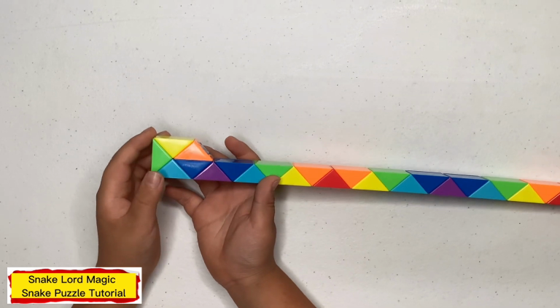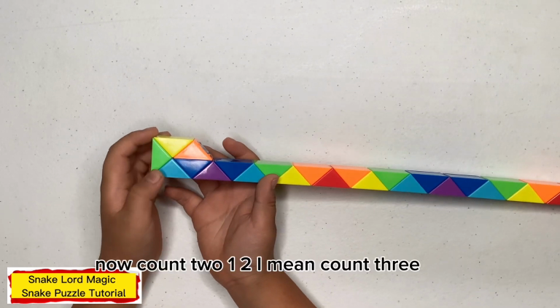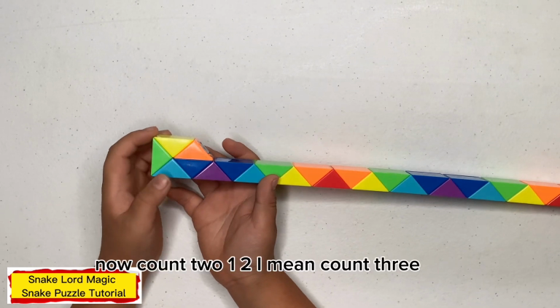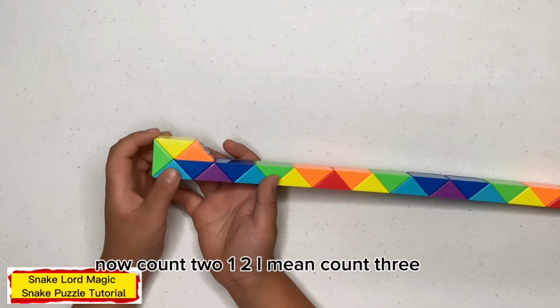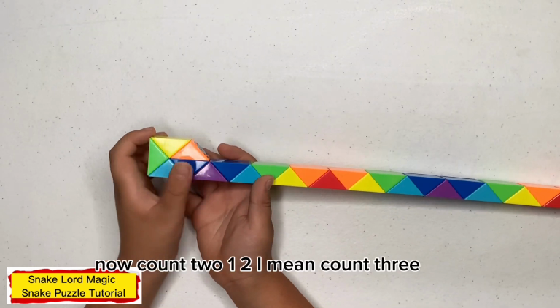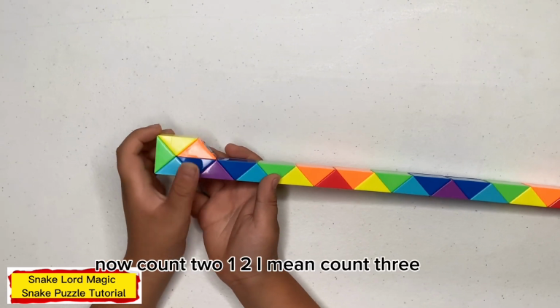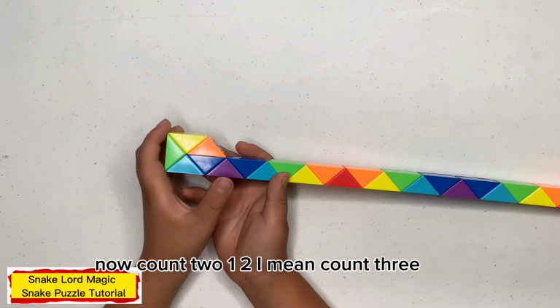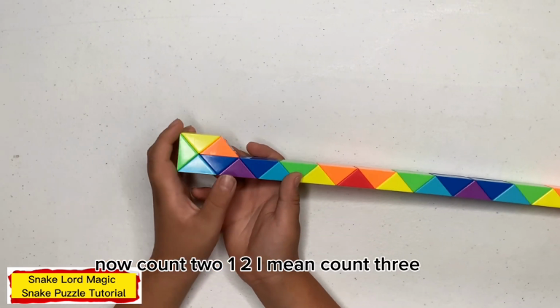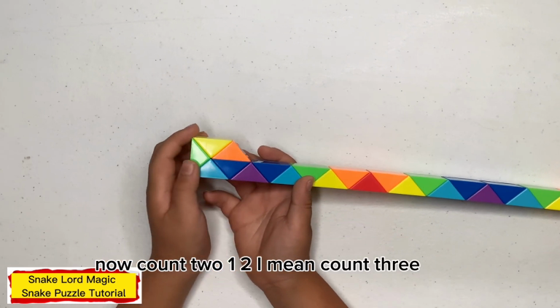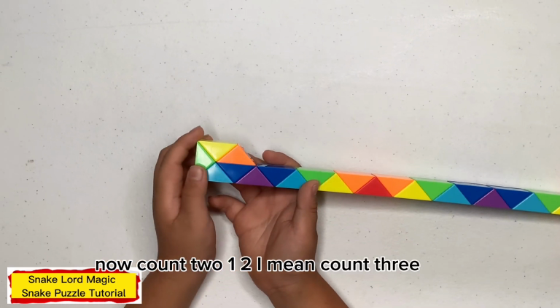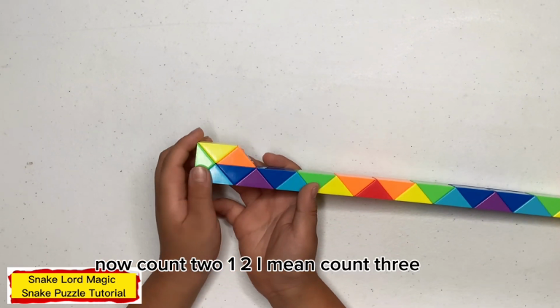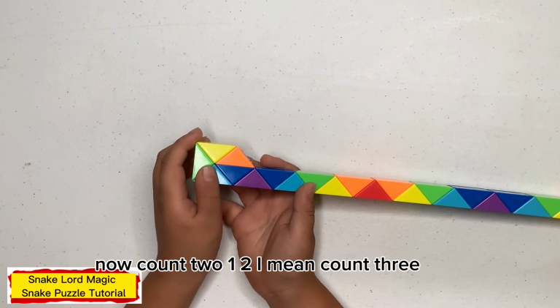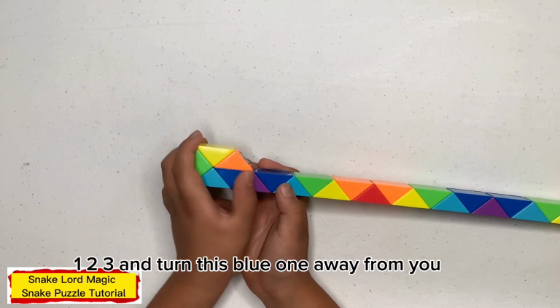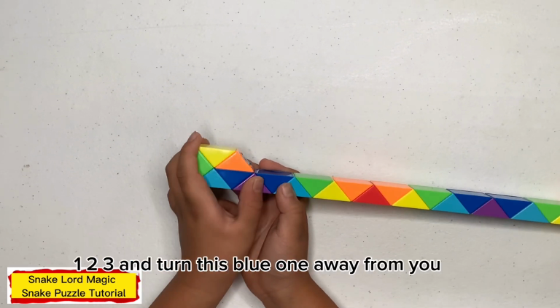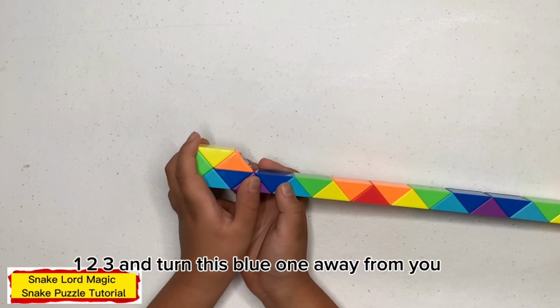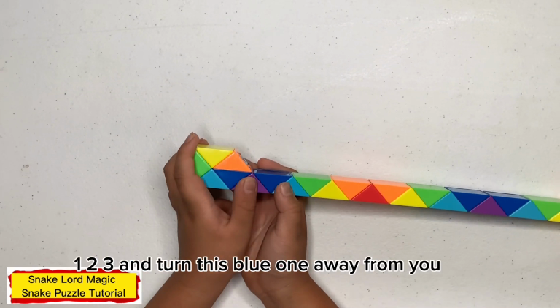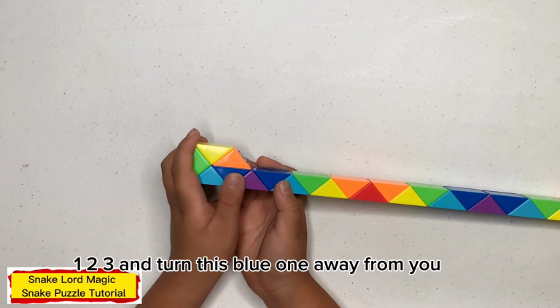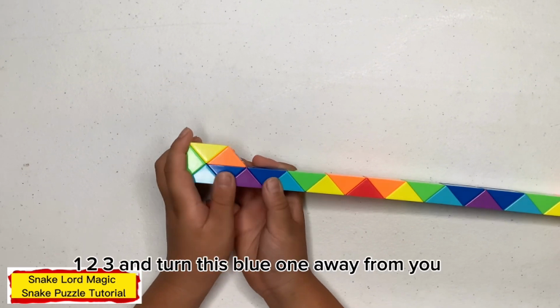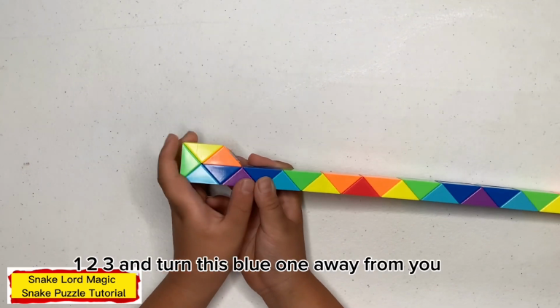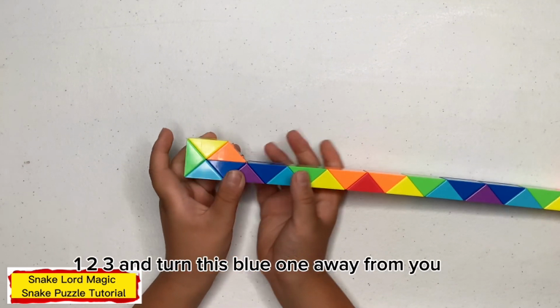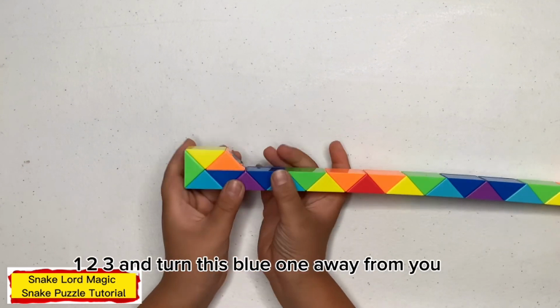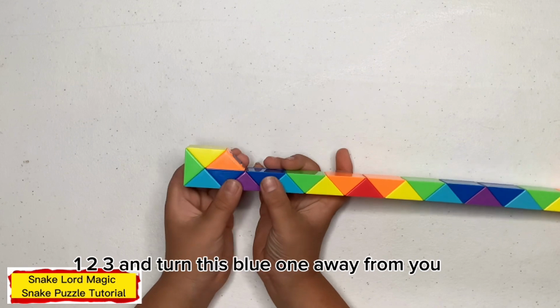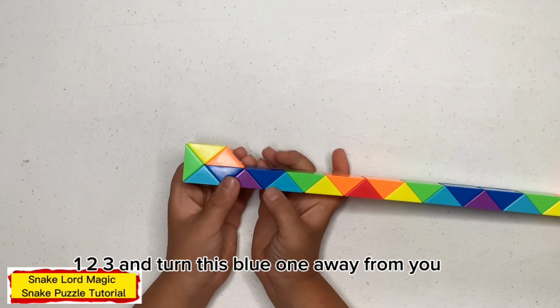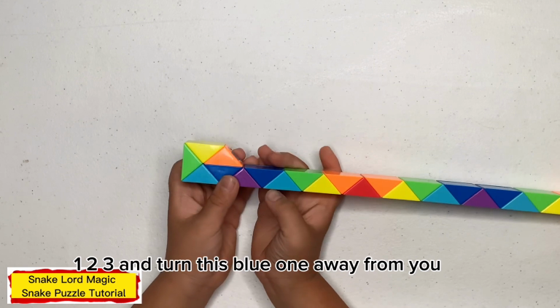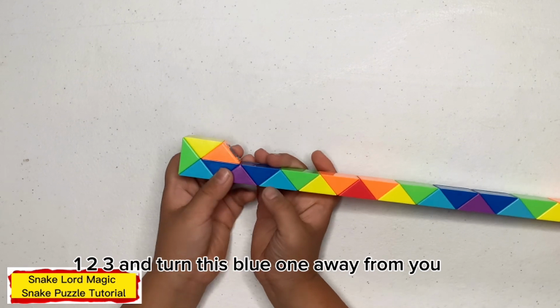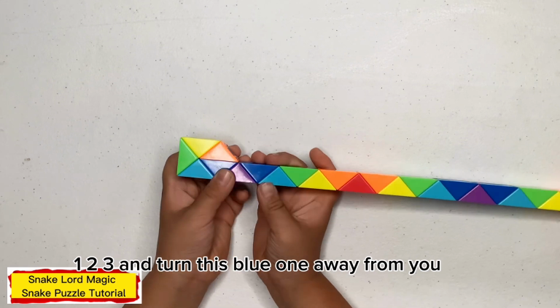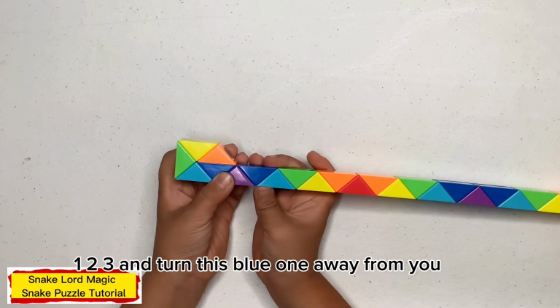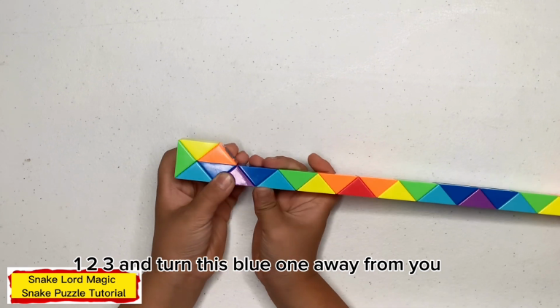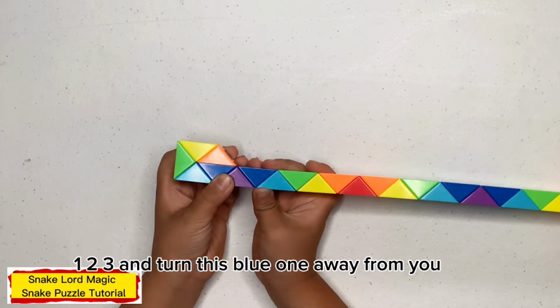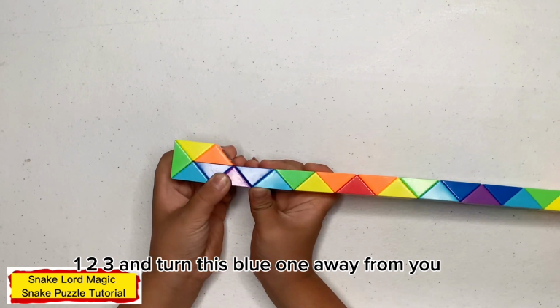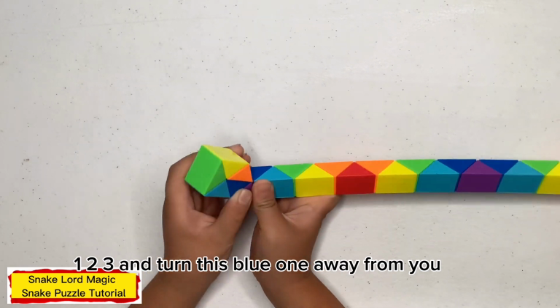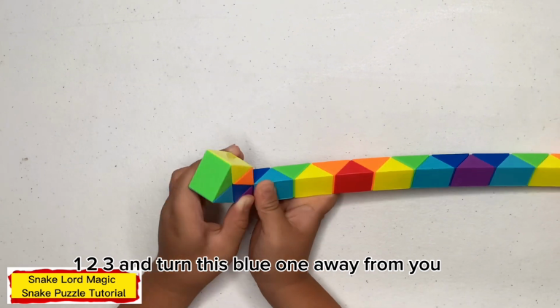Now count three — one, two, three — and turn this blue one away from you.